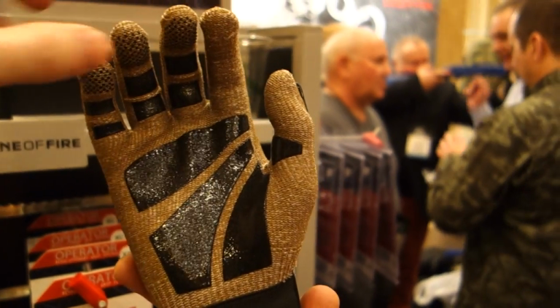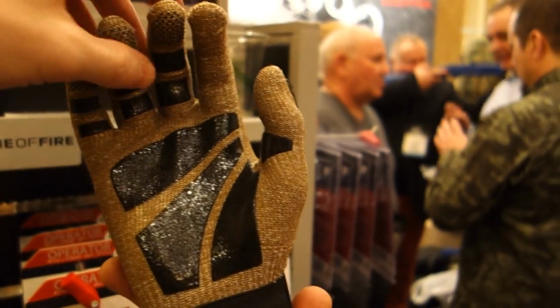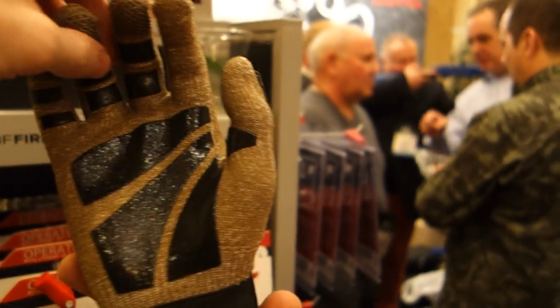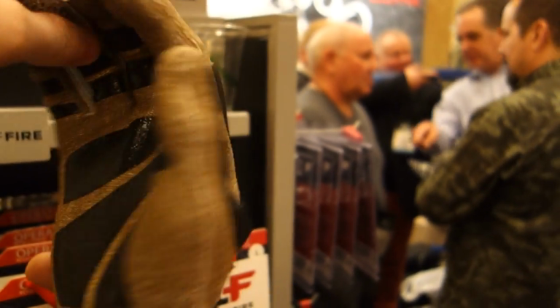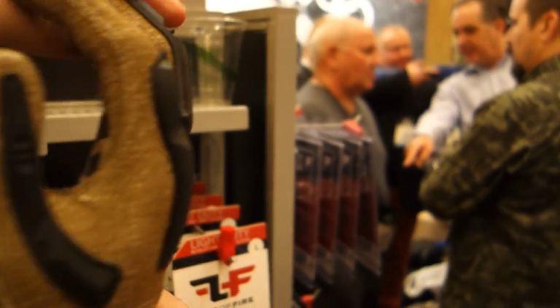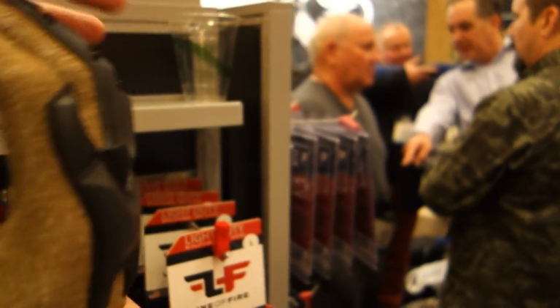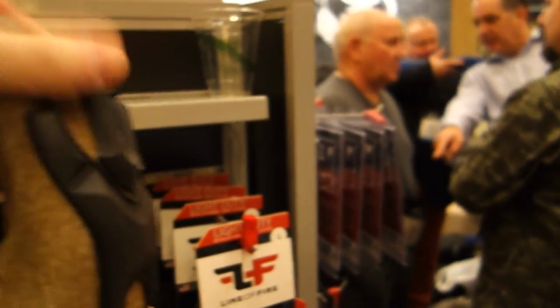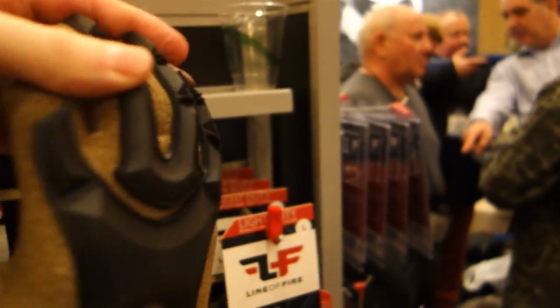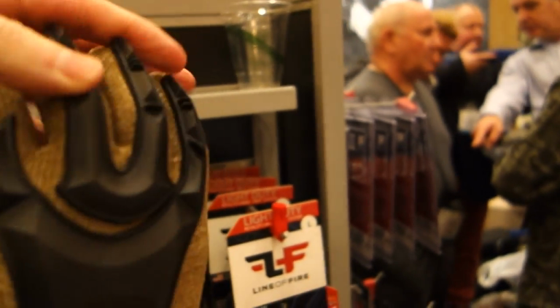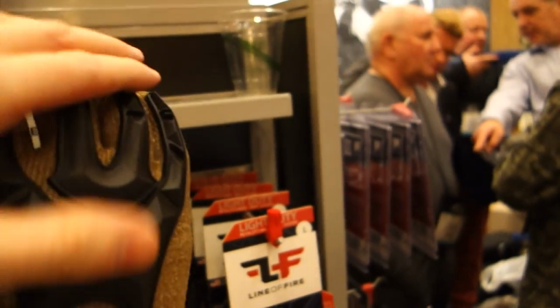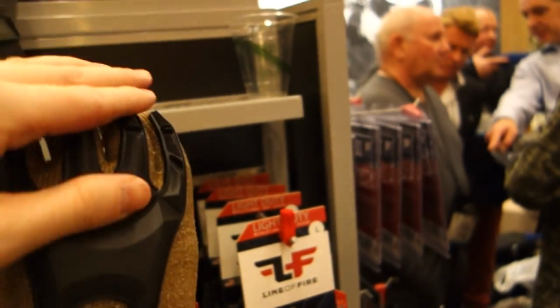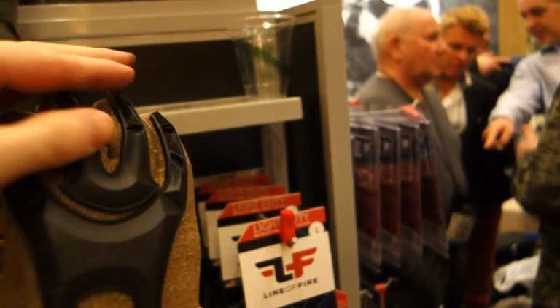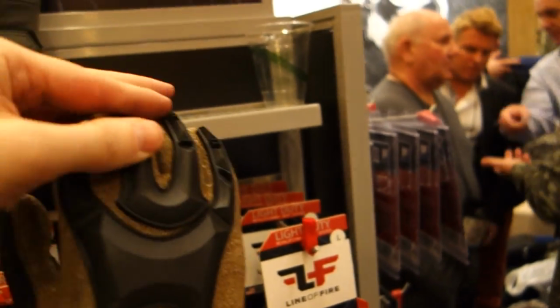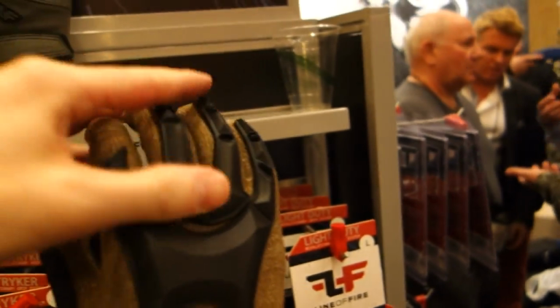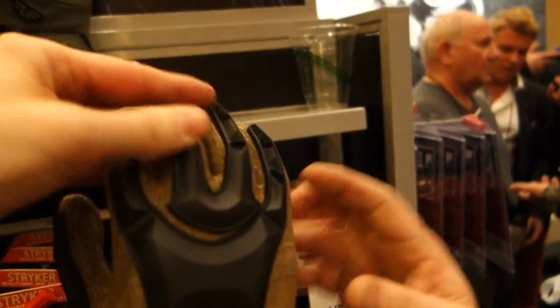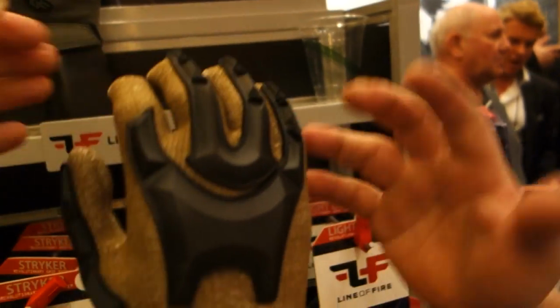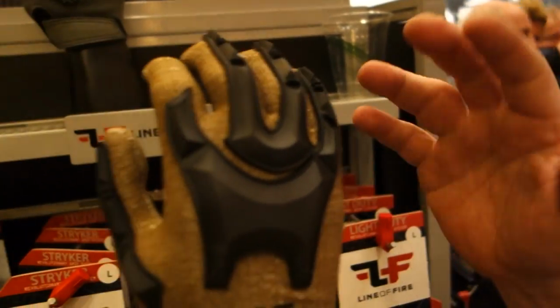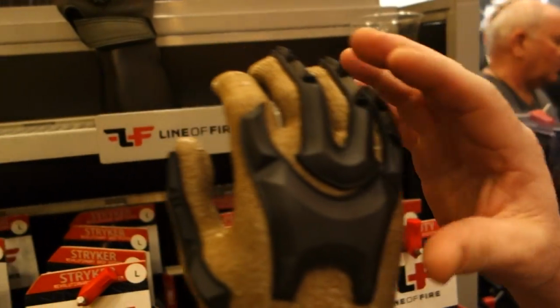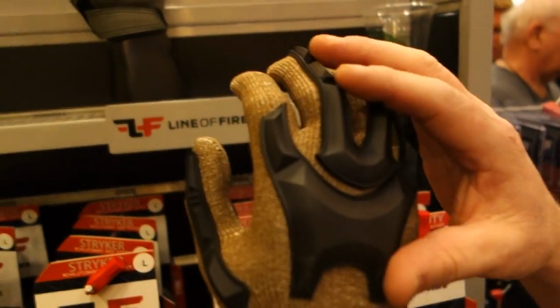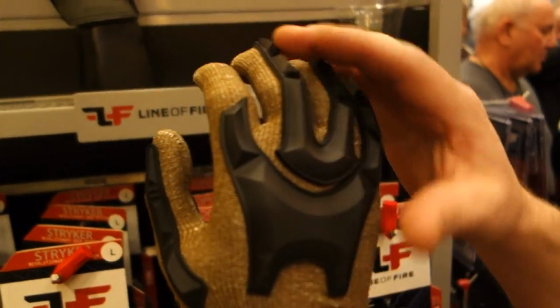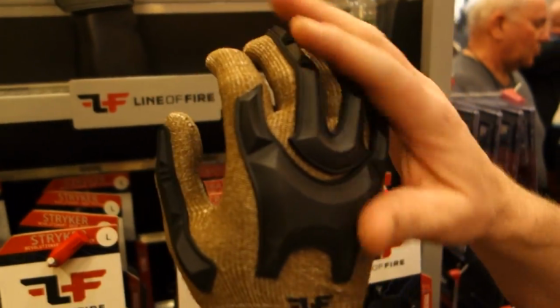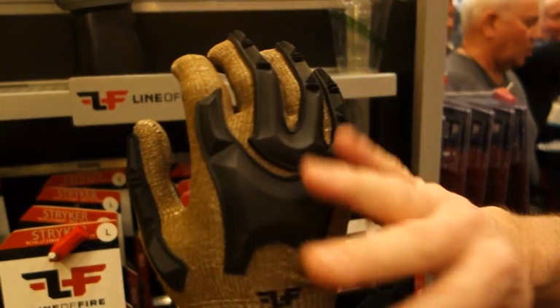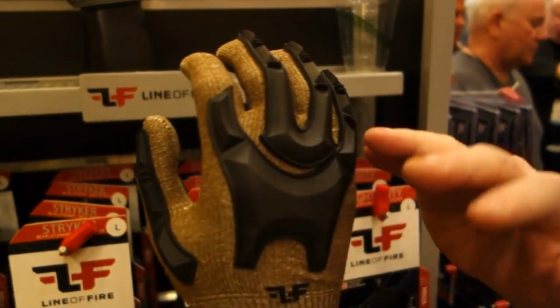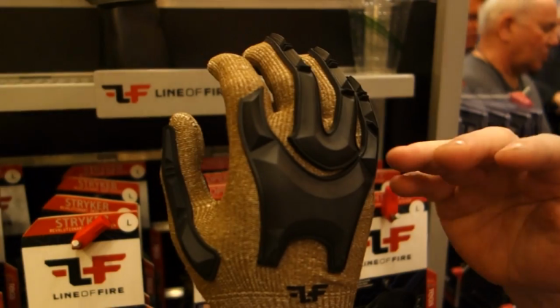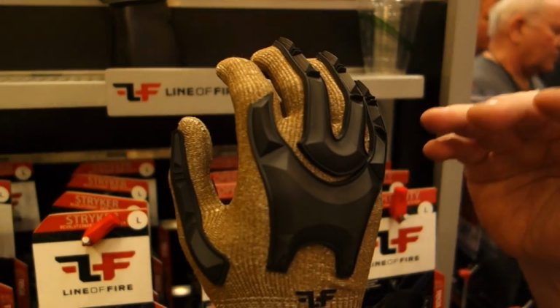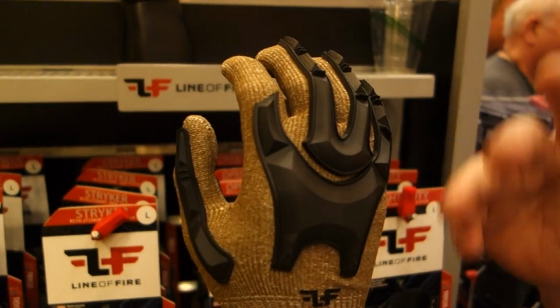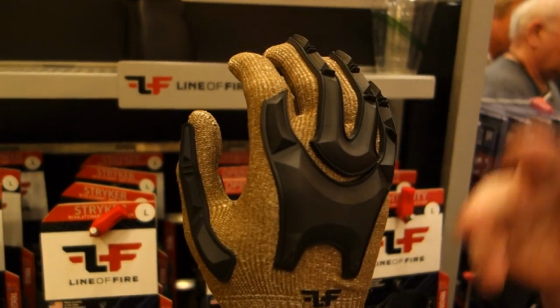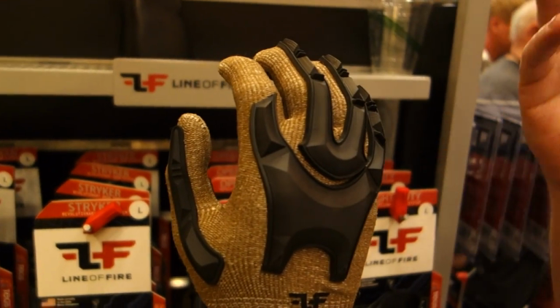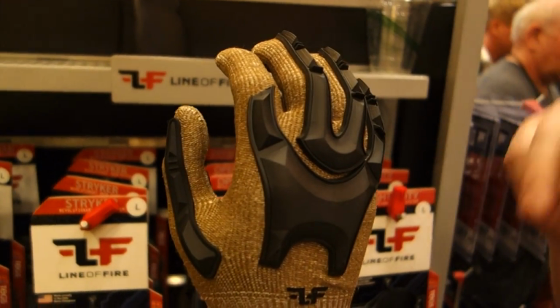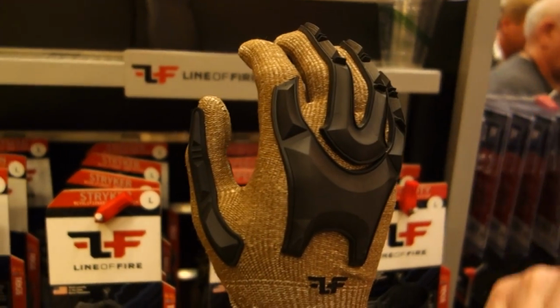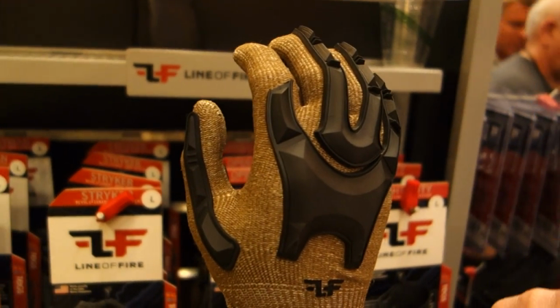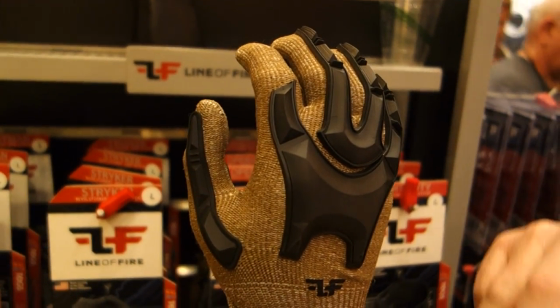On the back you've got this plastic guard. This is strictly for finger protection — banging your fingers, things like that.